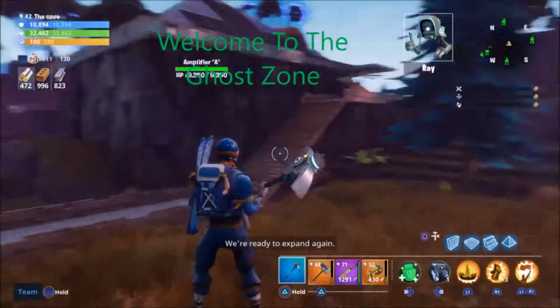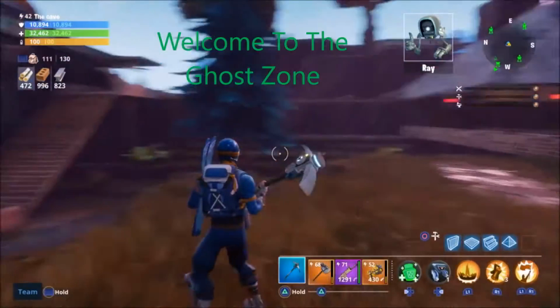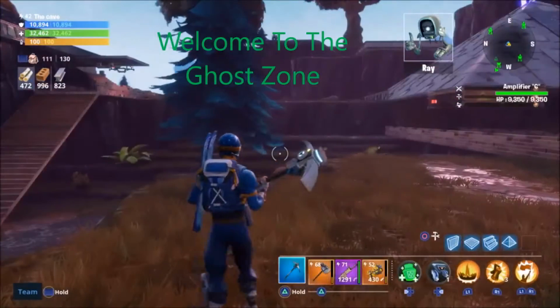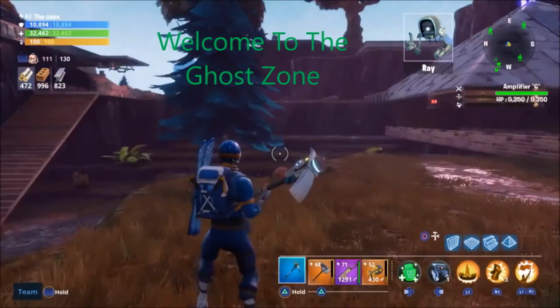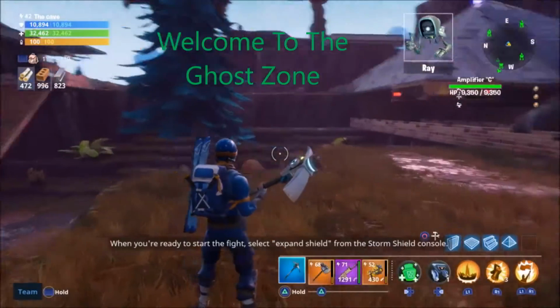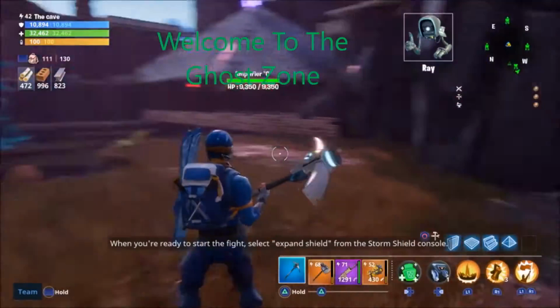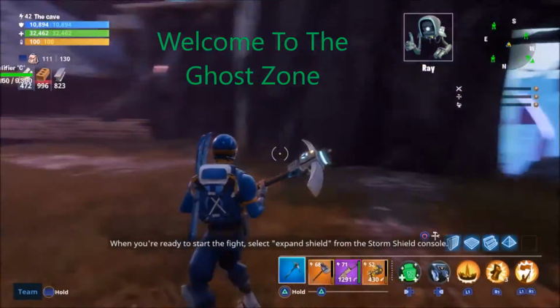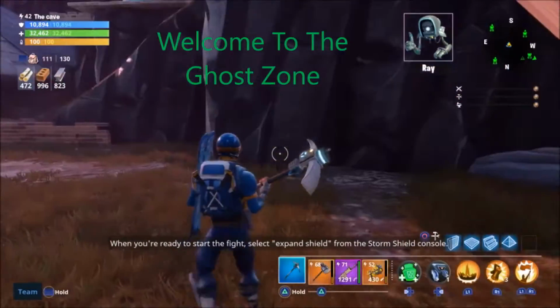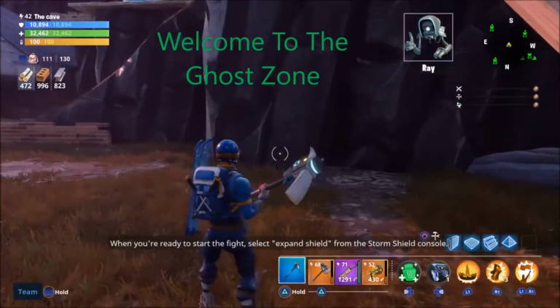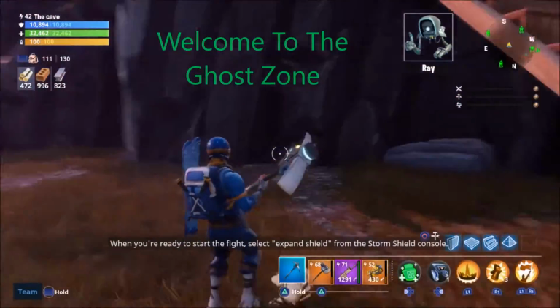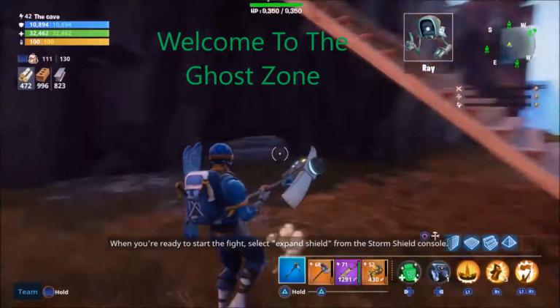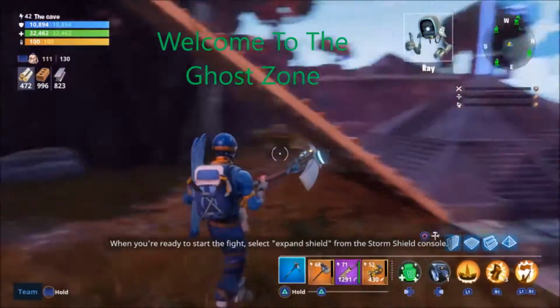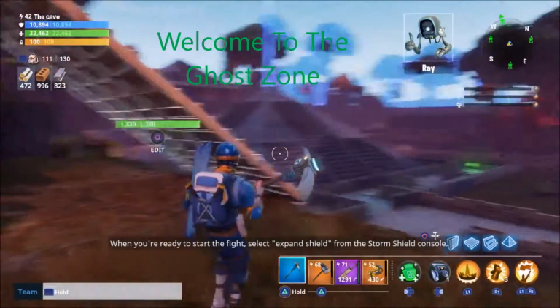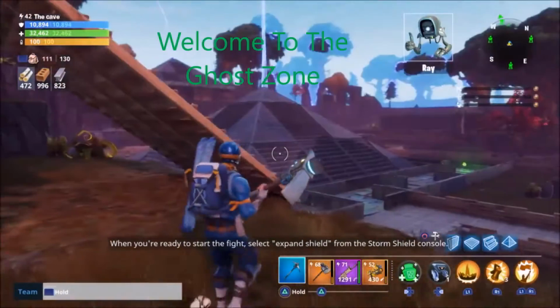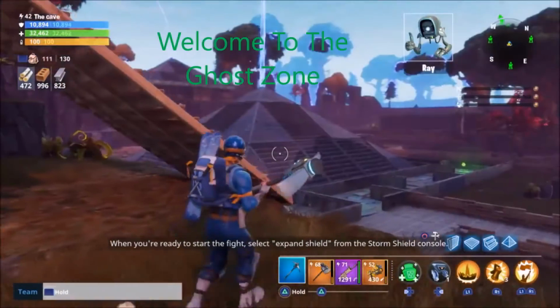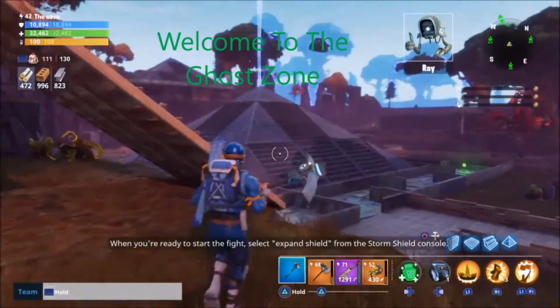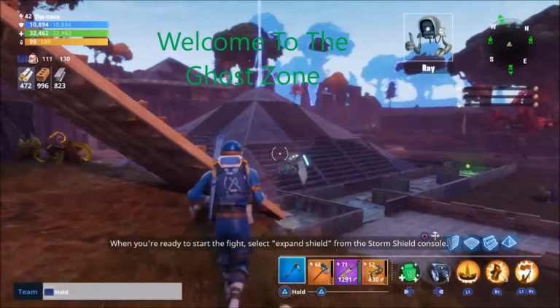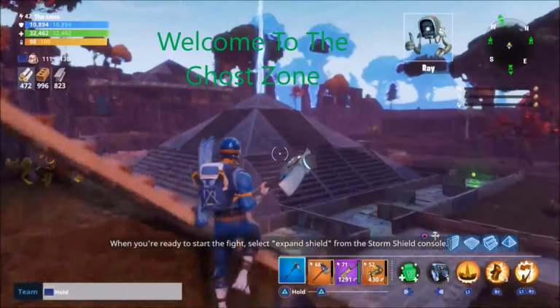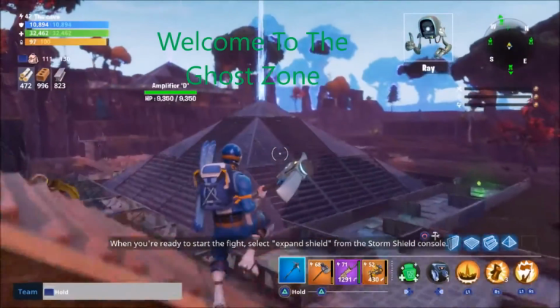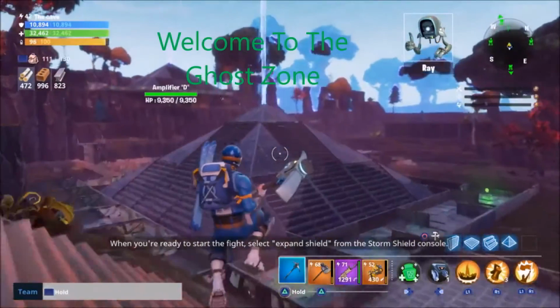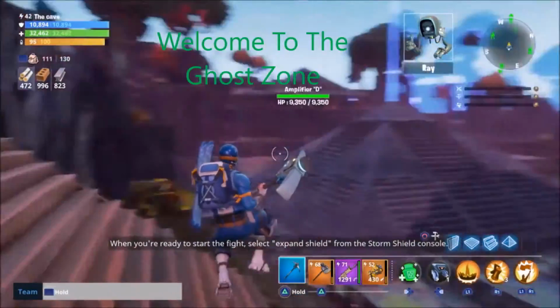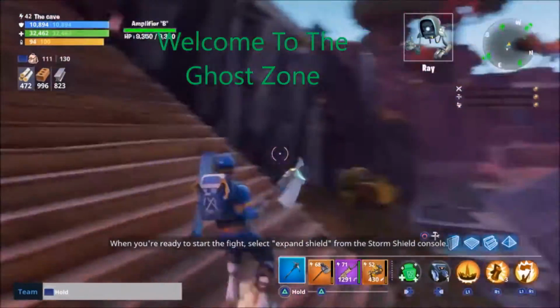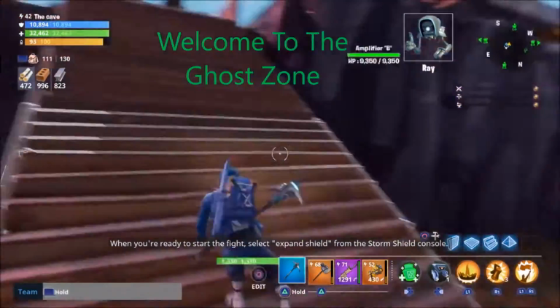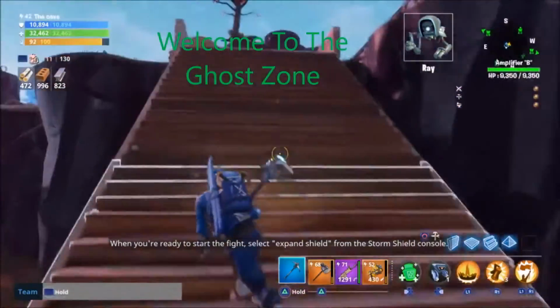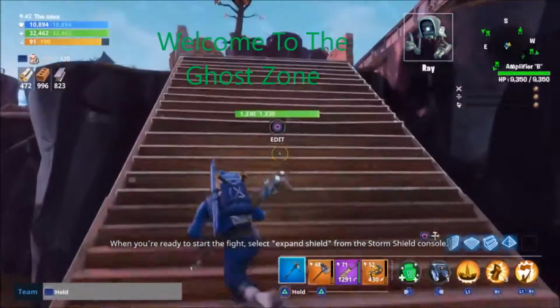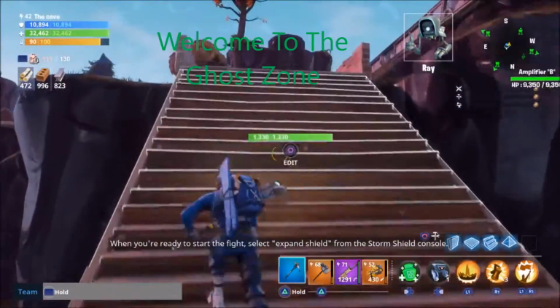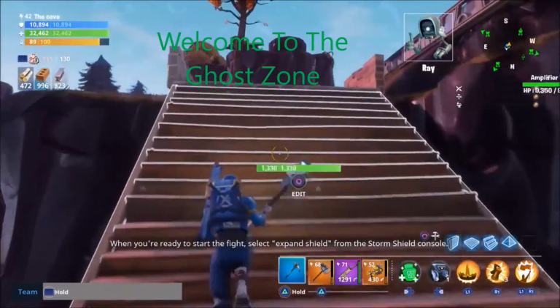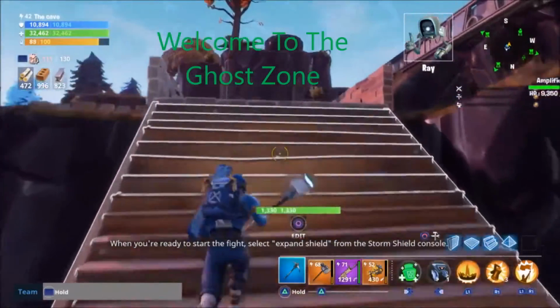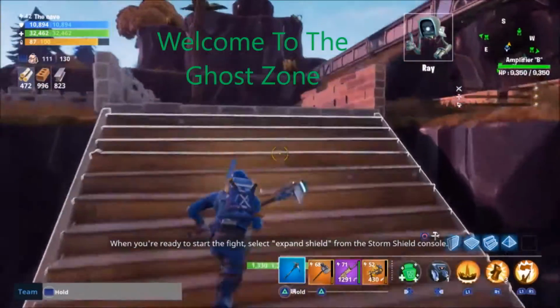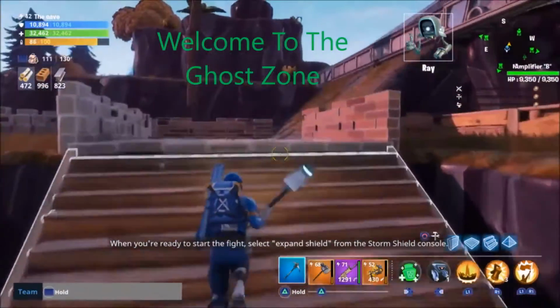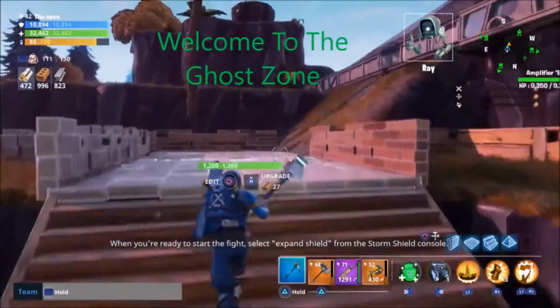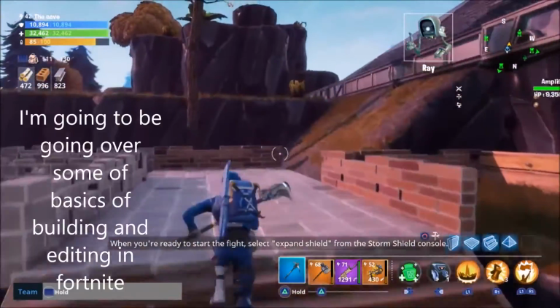When you're ready to start the fight, select Expand Shield from the Storm Shield console.